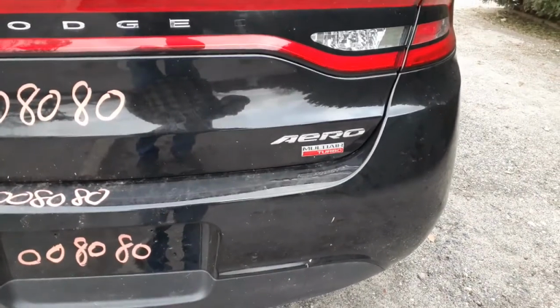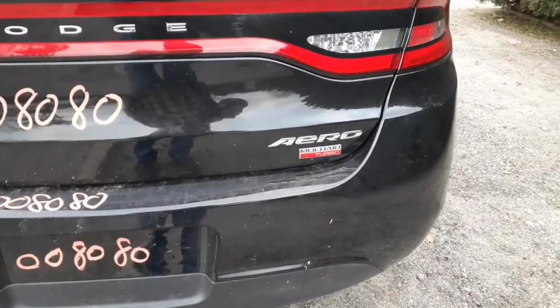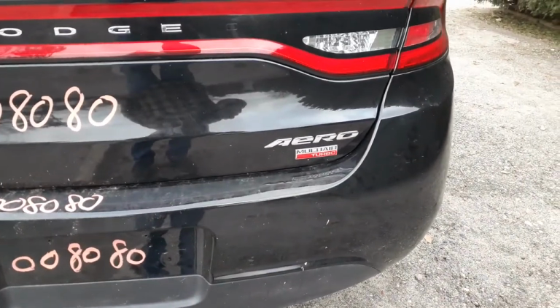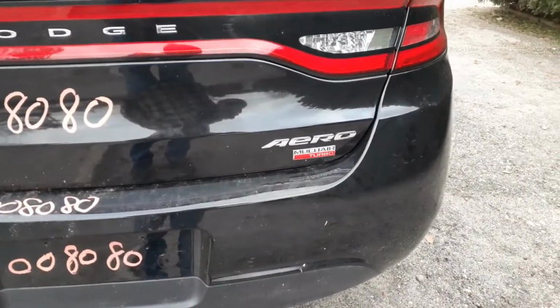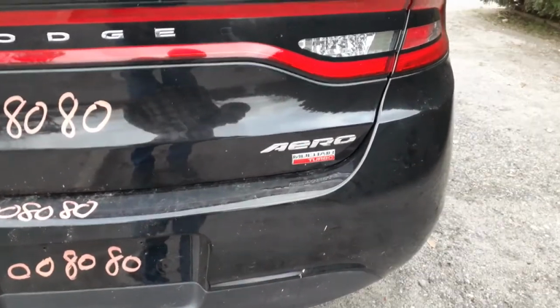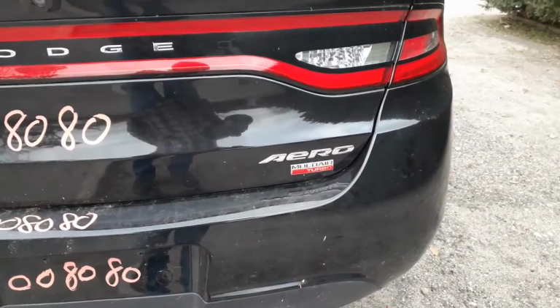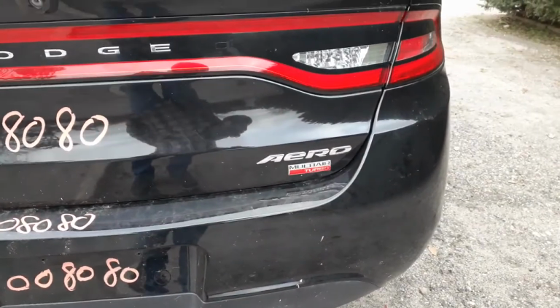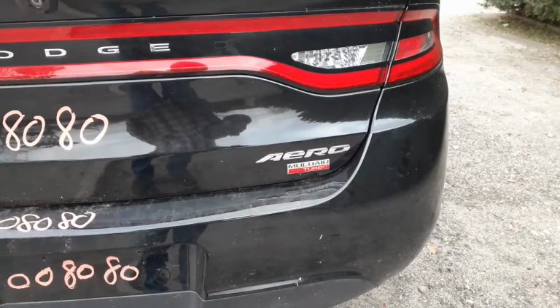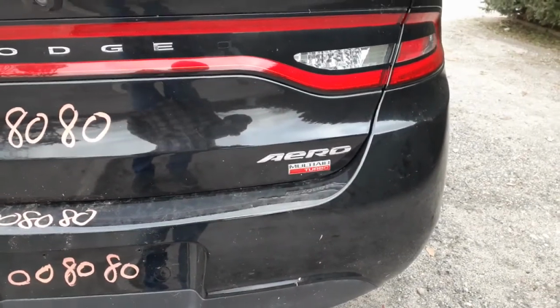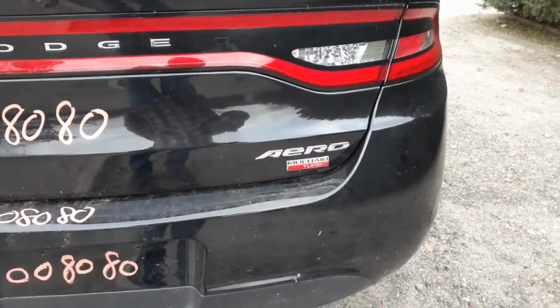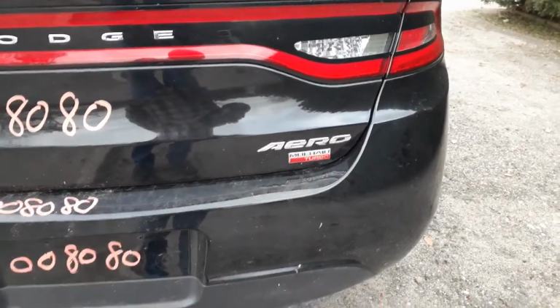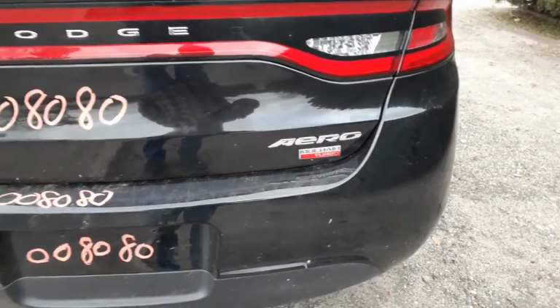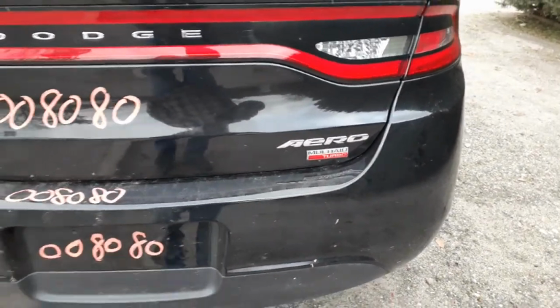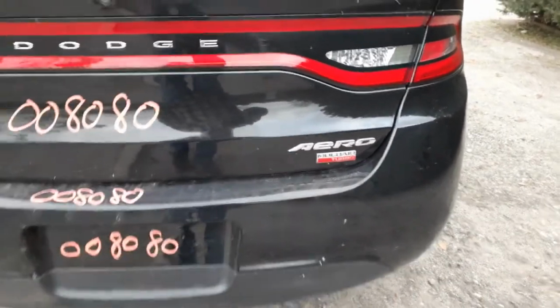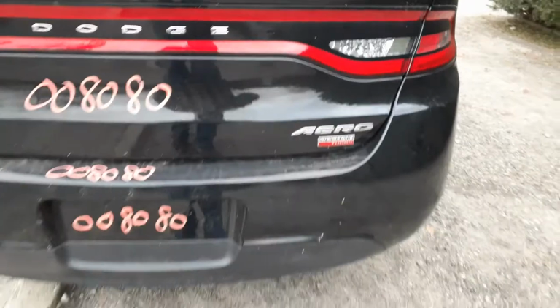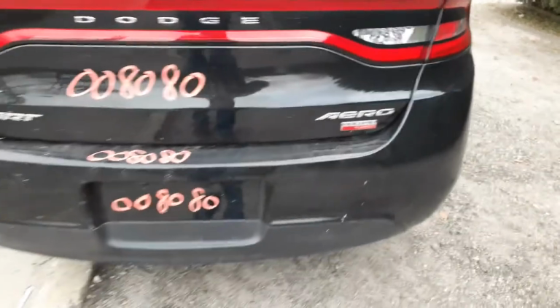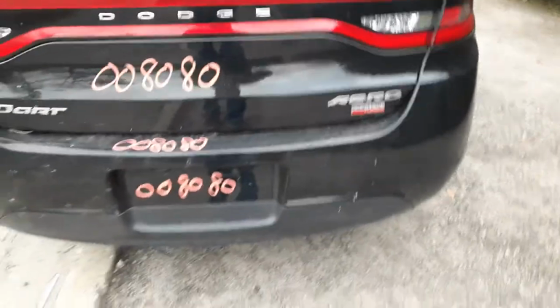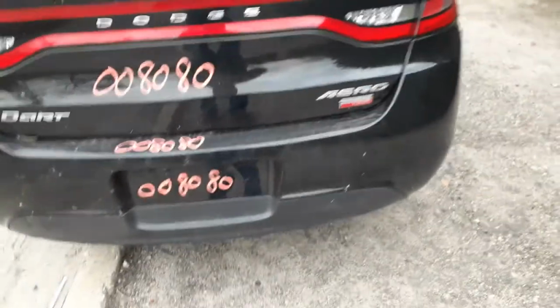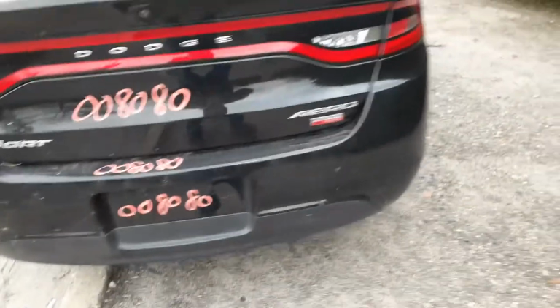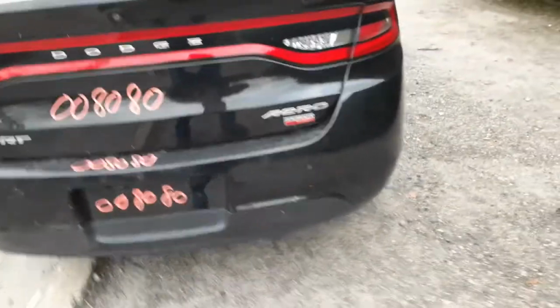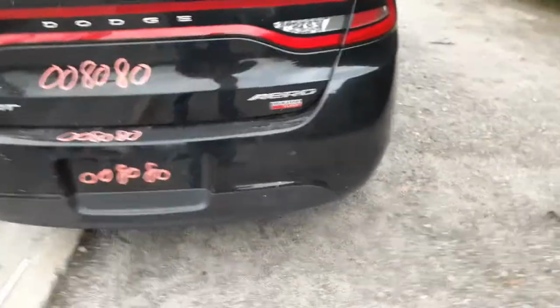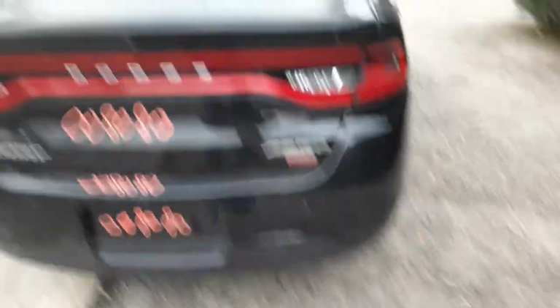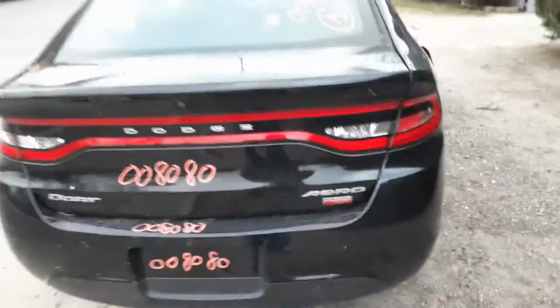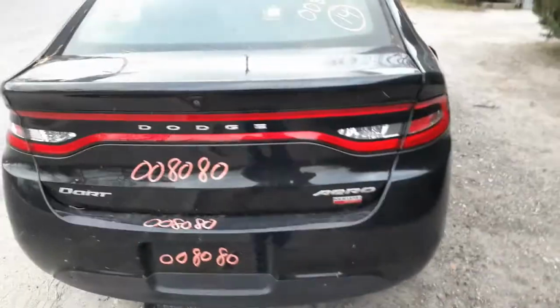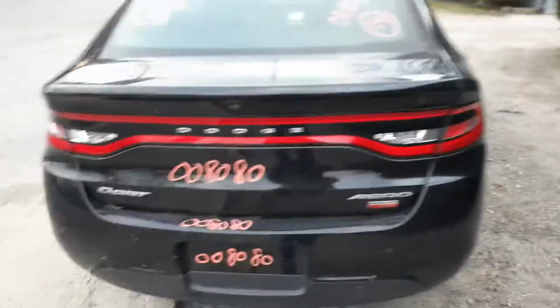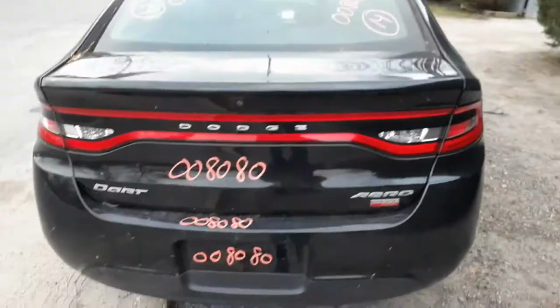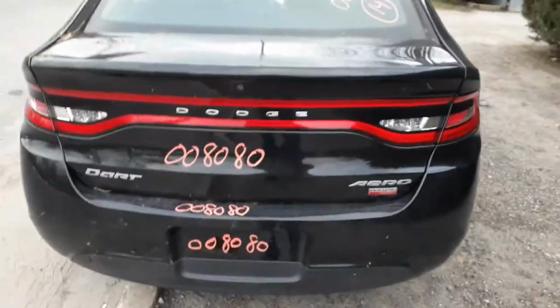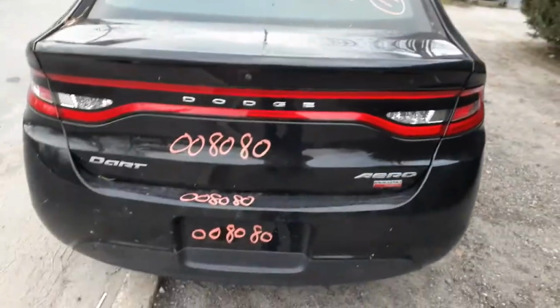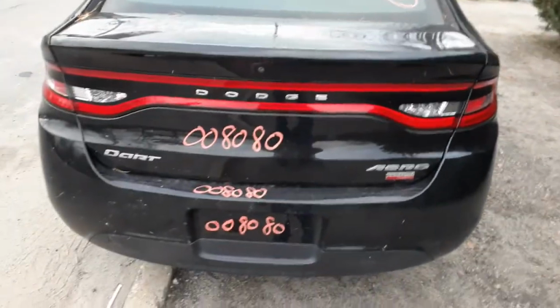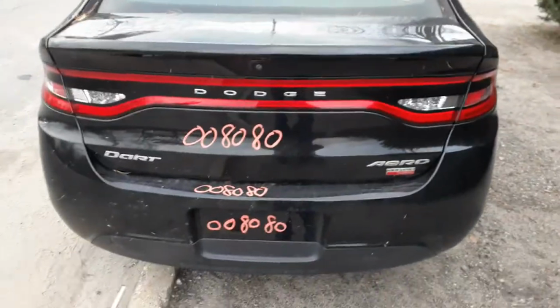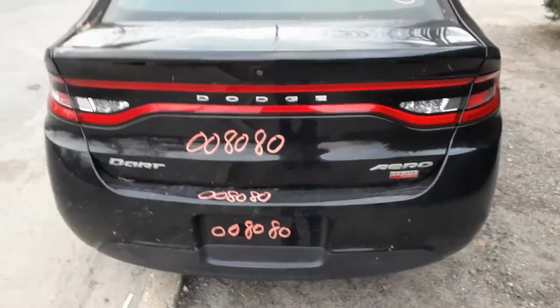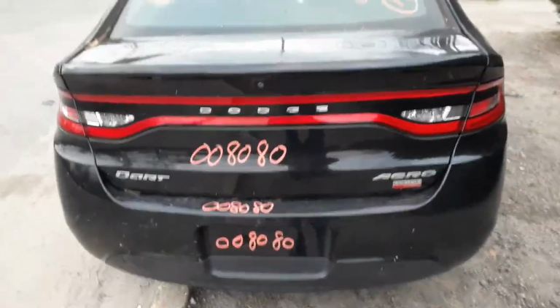They consider this the Aero package with multi-air turbo. Stock number on this car, as you can see, is 8080.